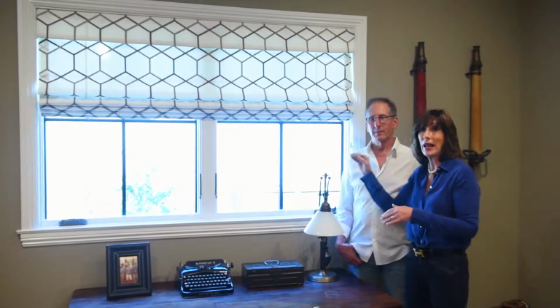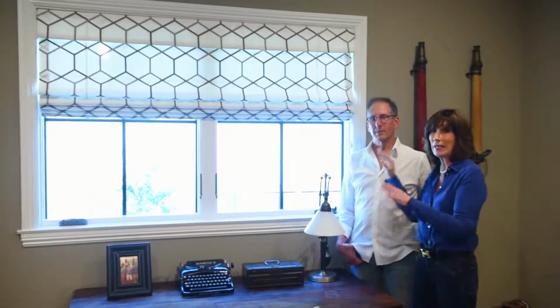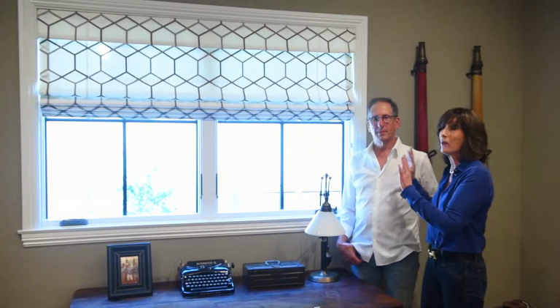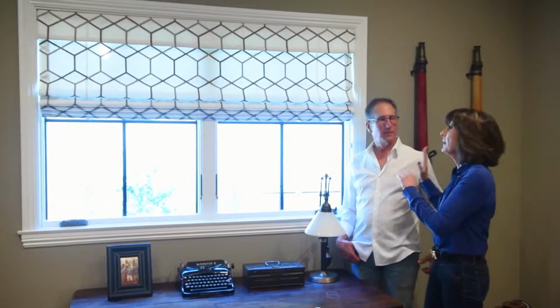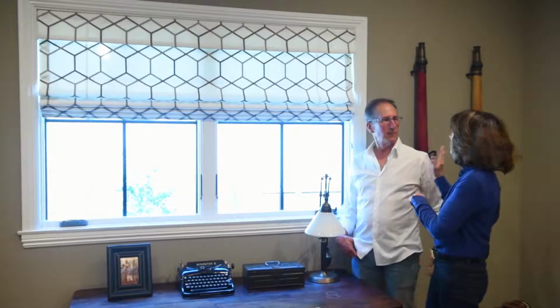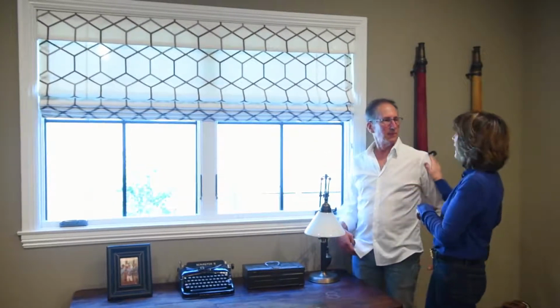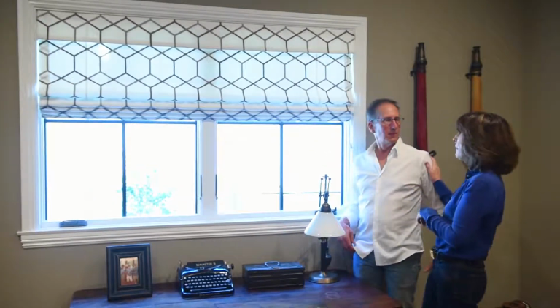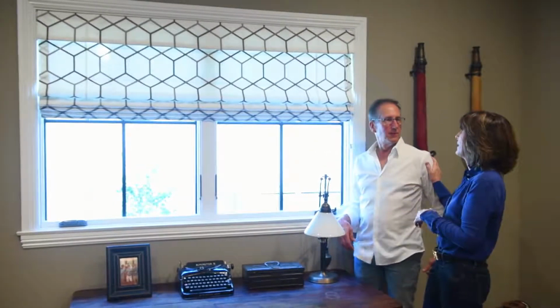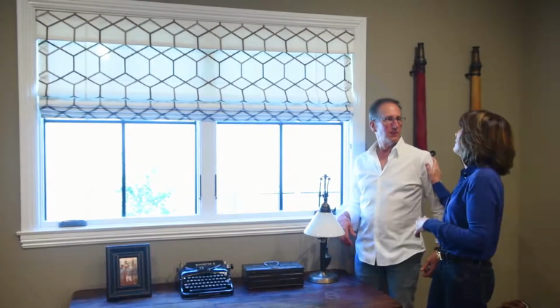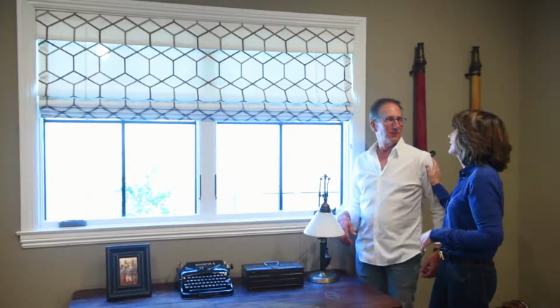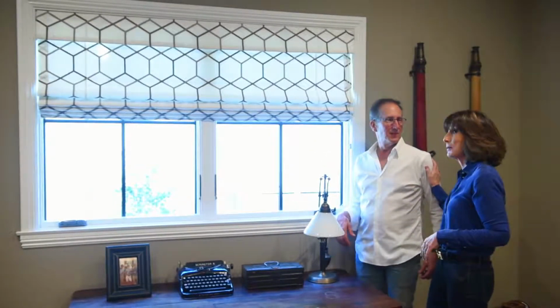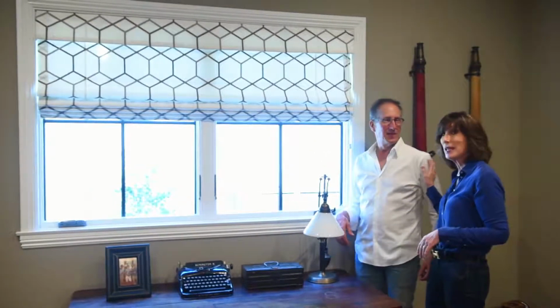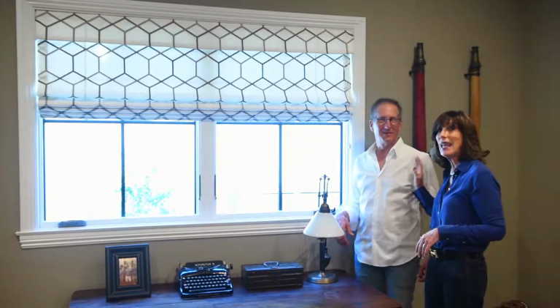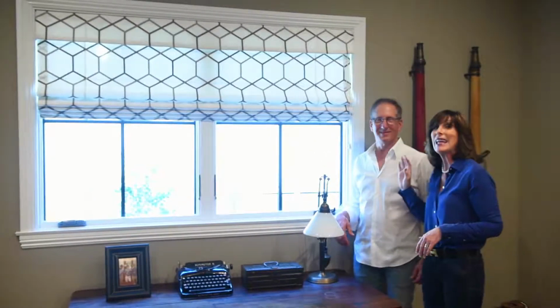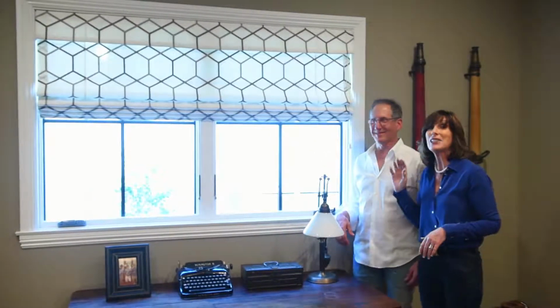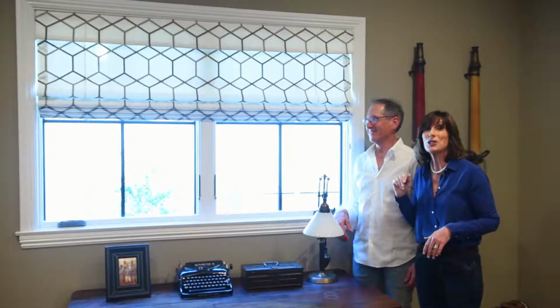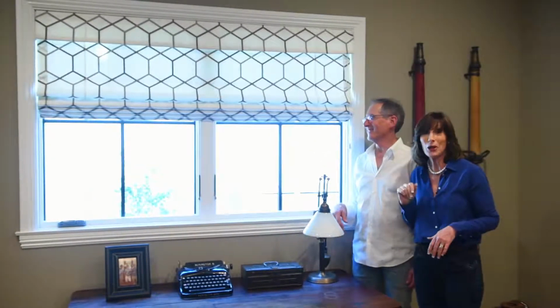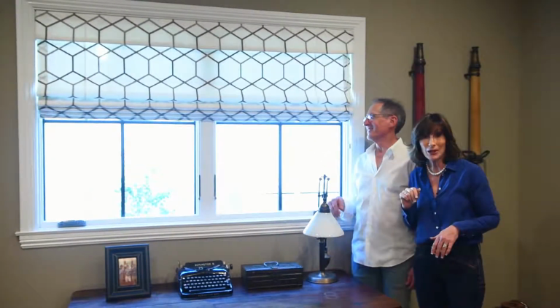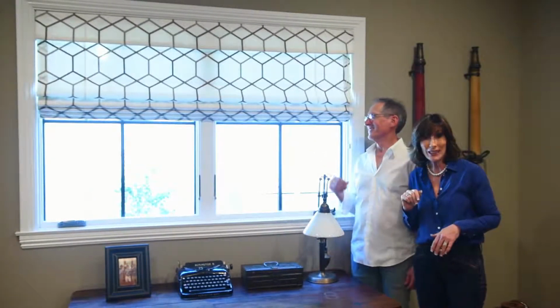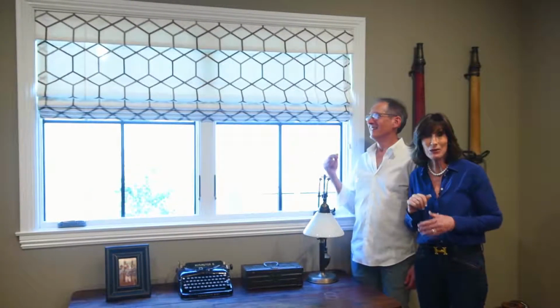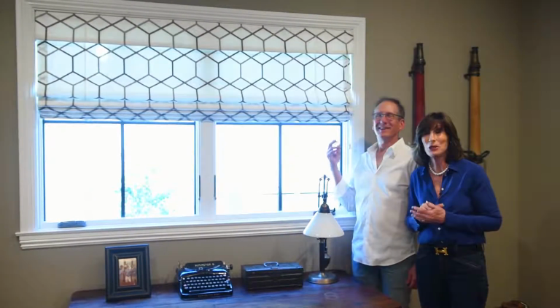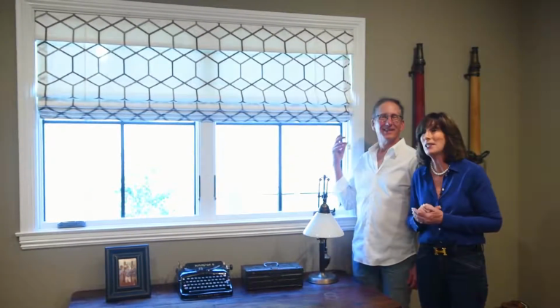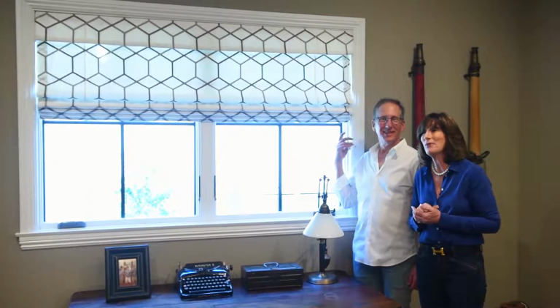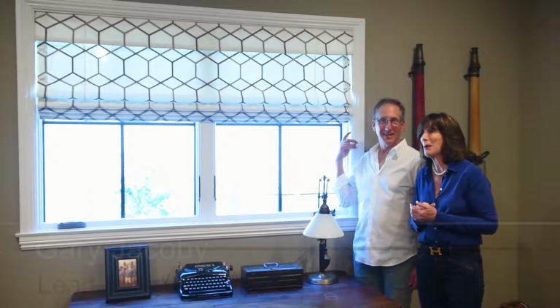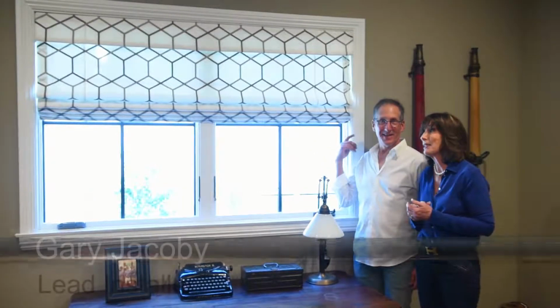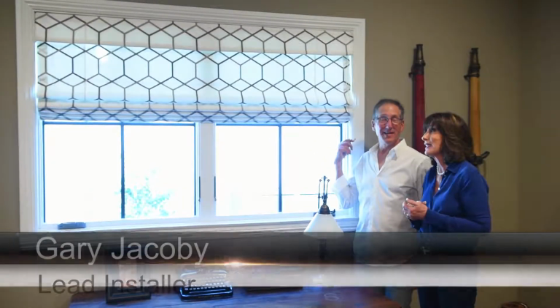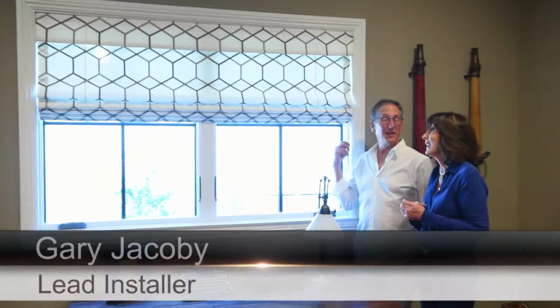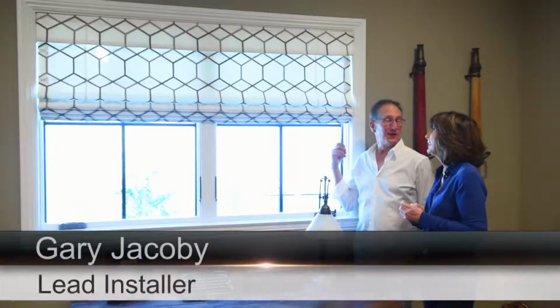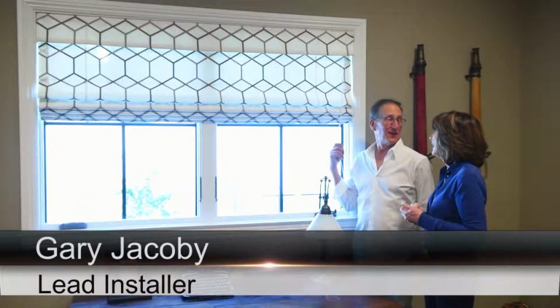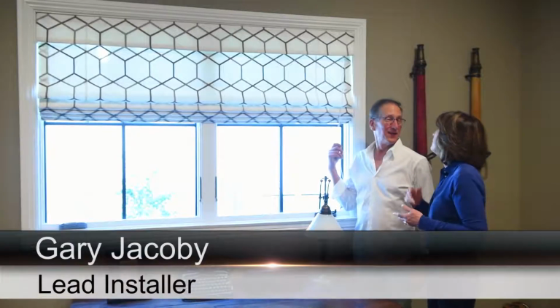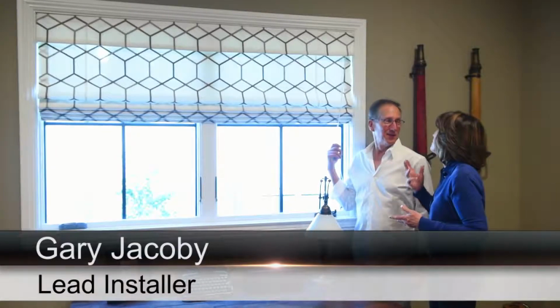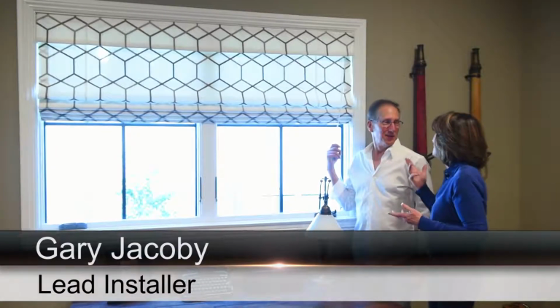And Gary, my happy, happy husband, installed it, which he's fabulous at, and measured.